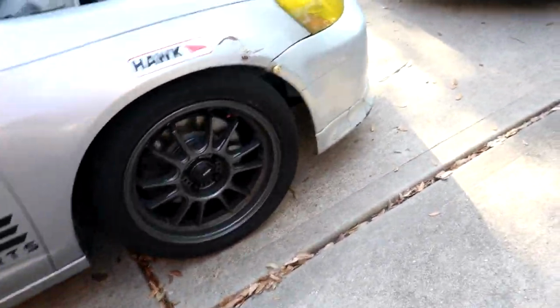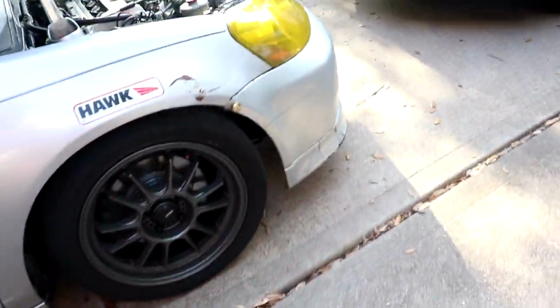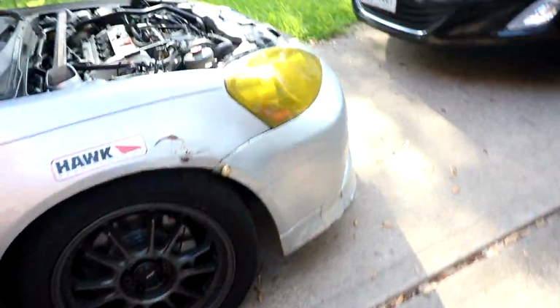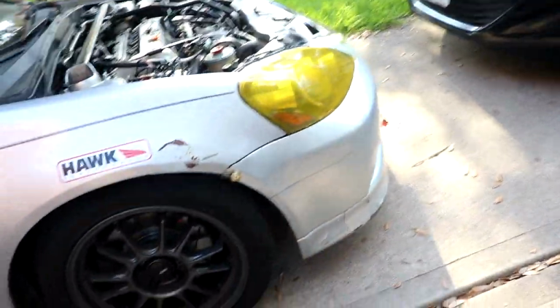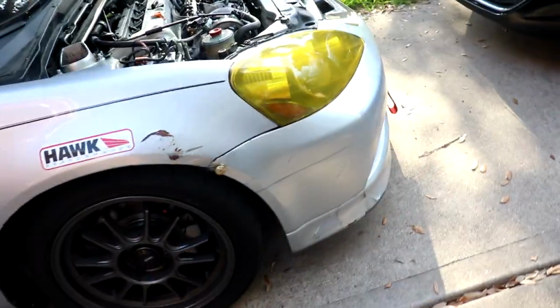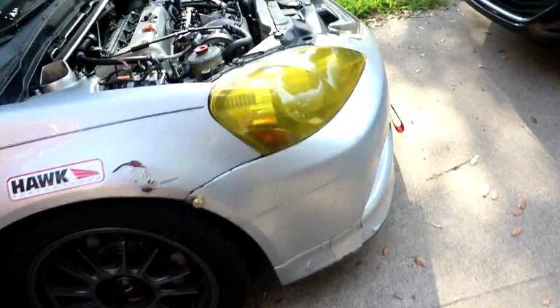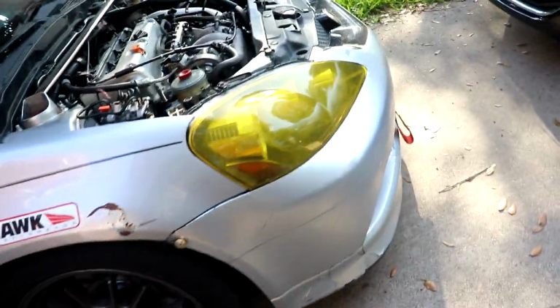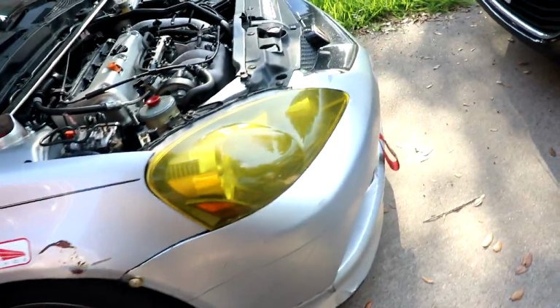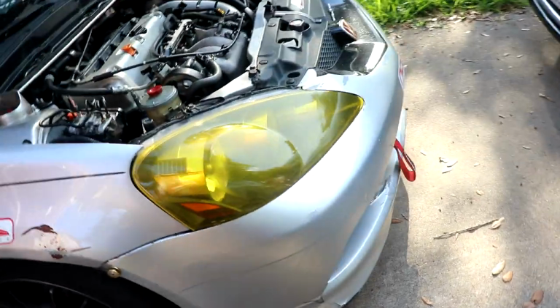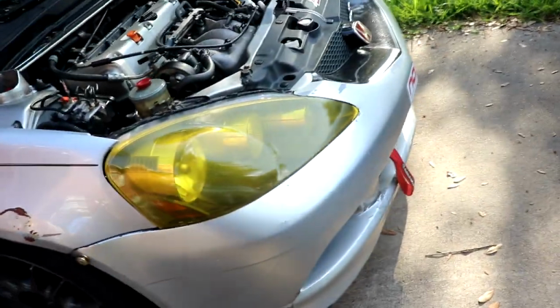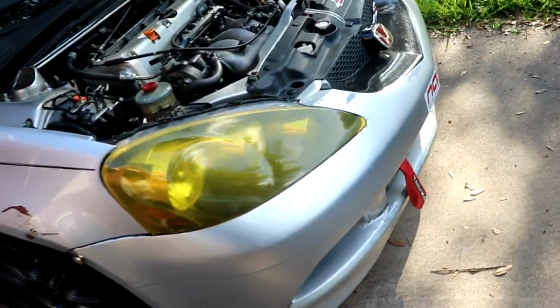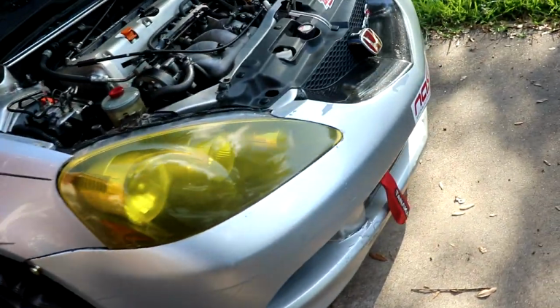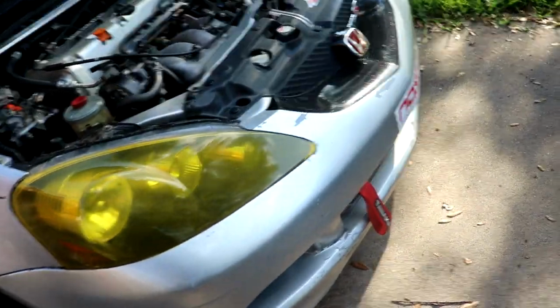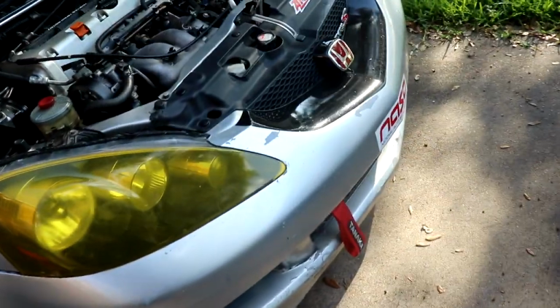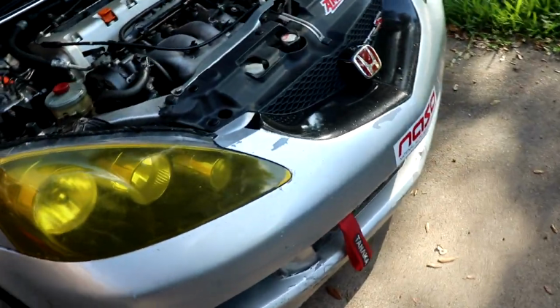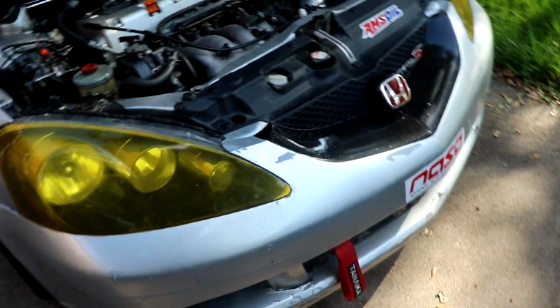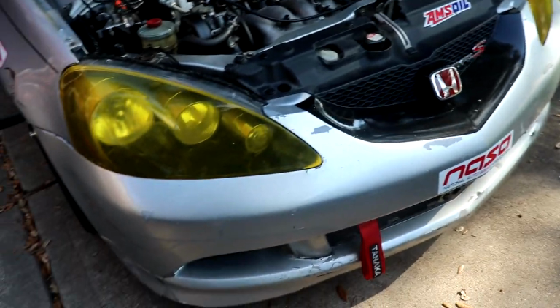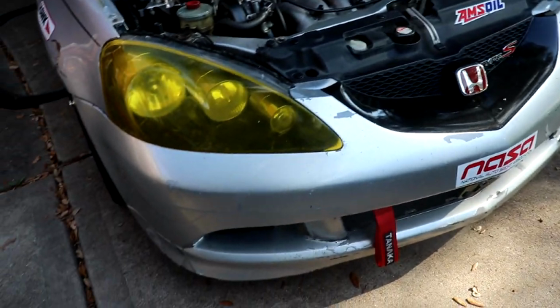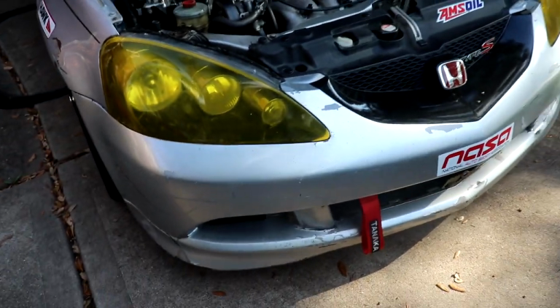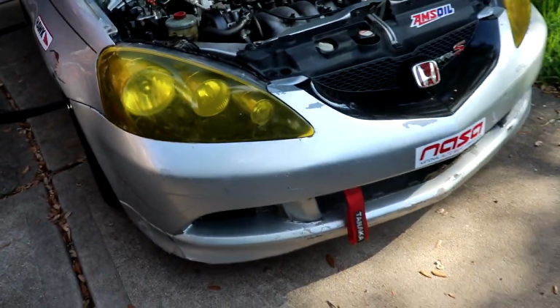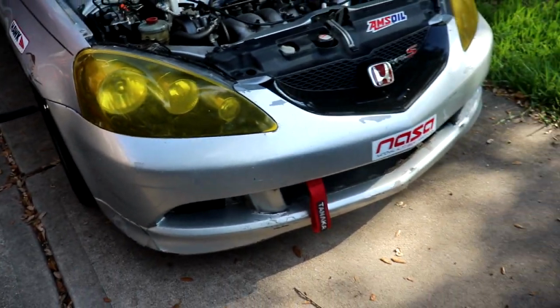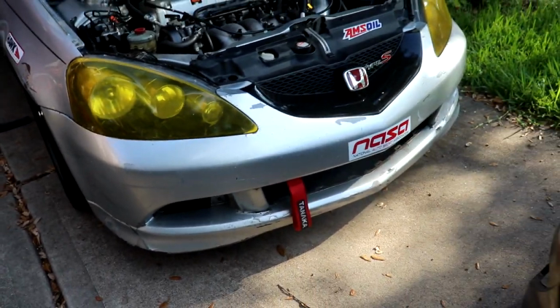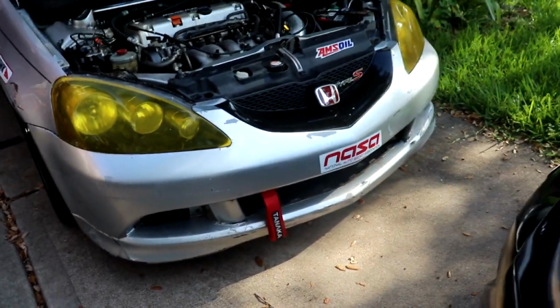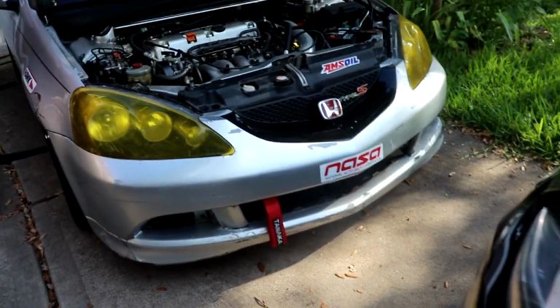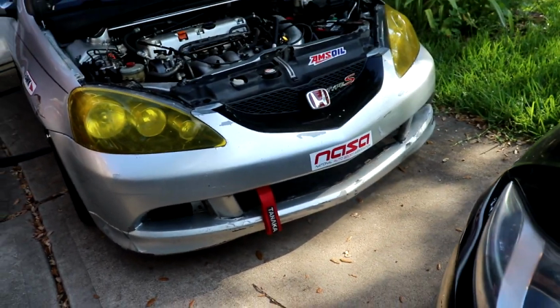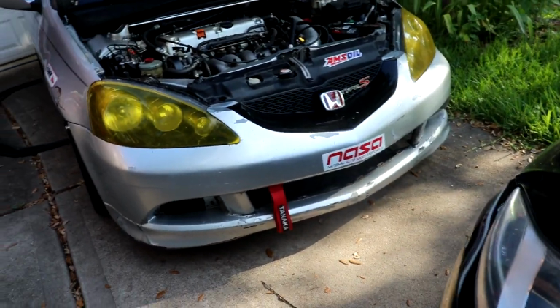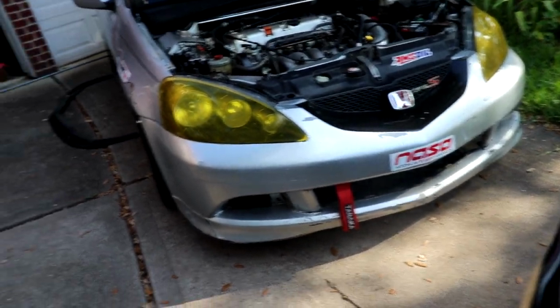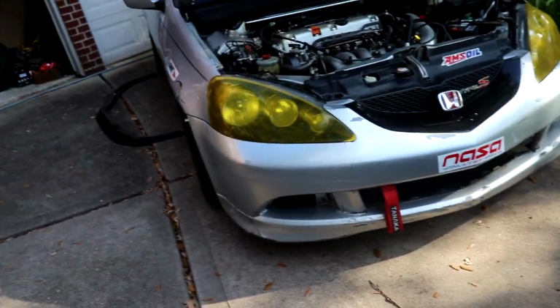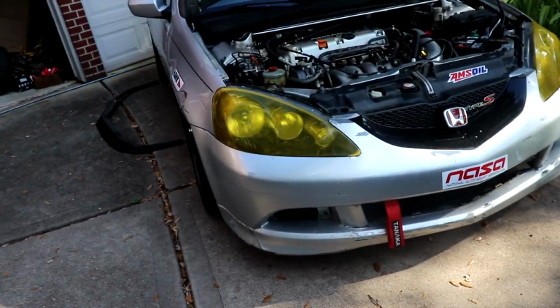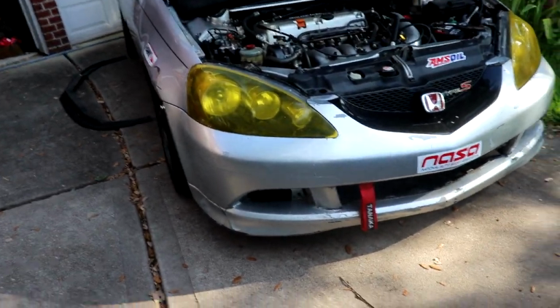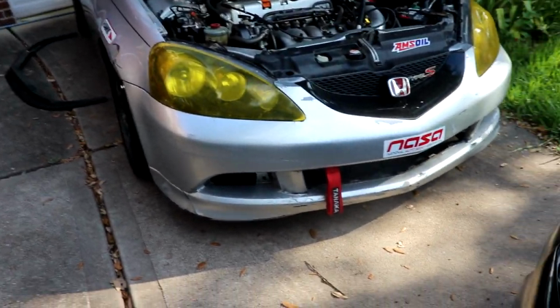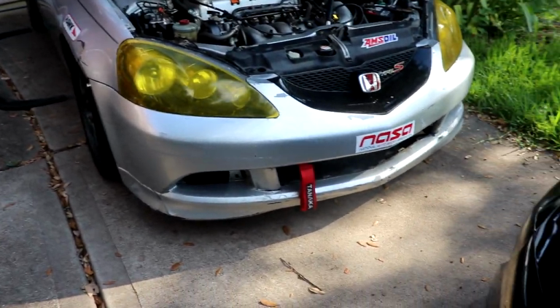So yeah, here in a little bit I am gonna remove this bumper and go ahead and install it.